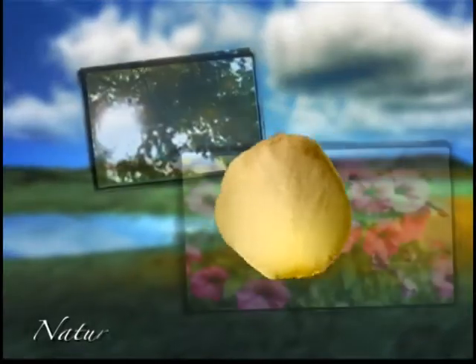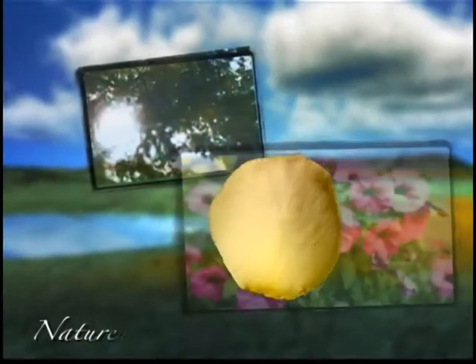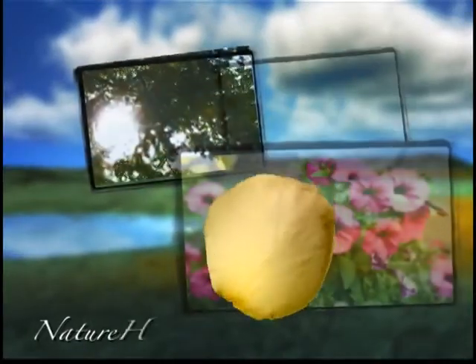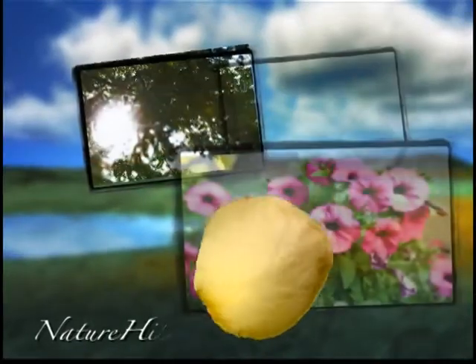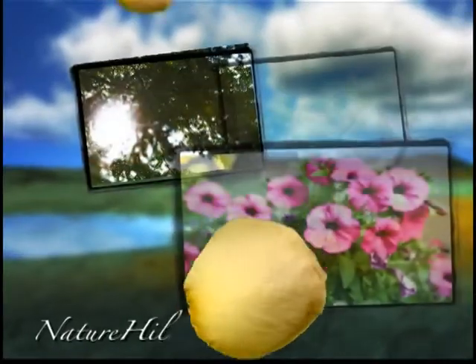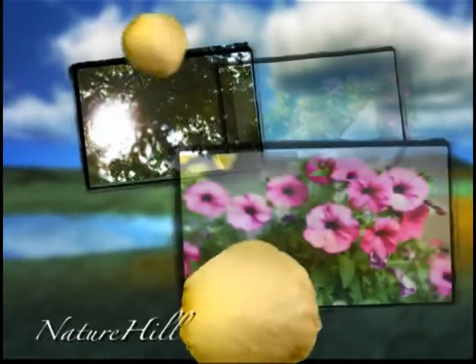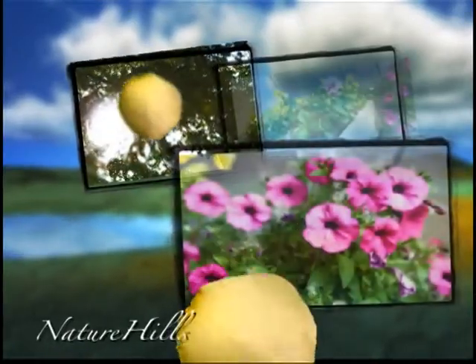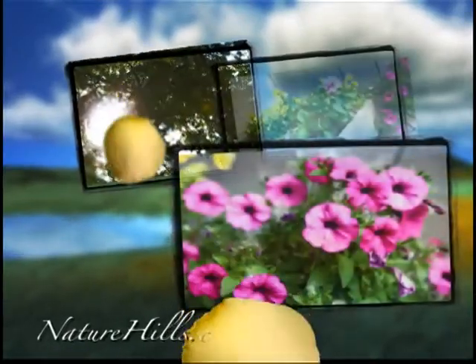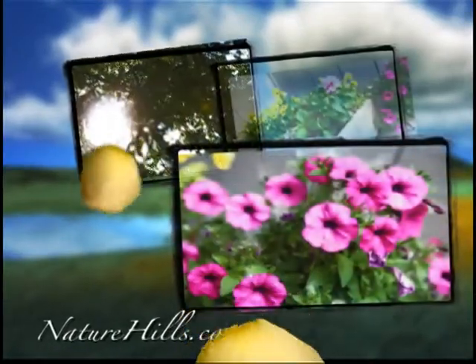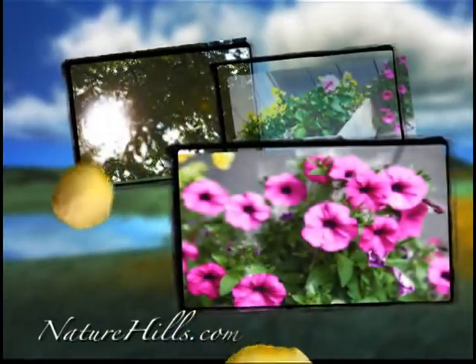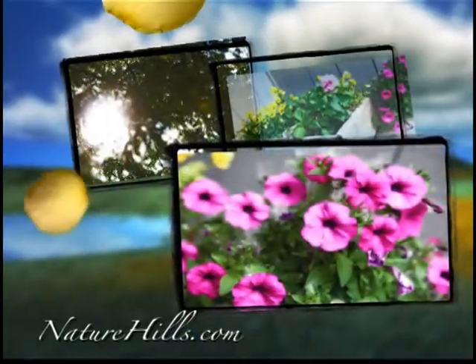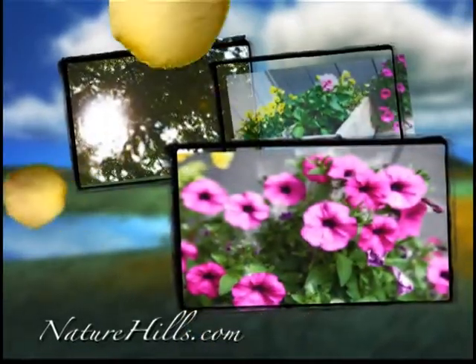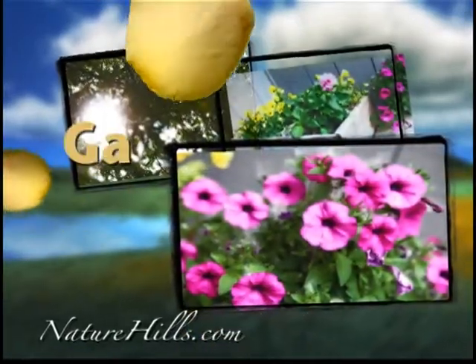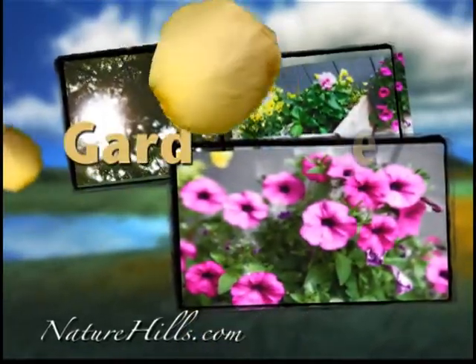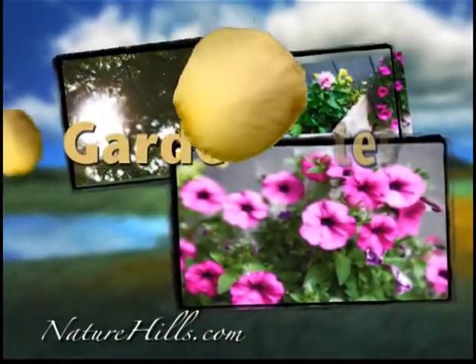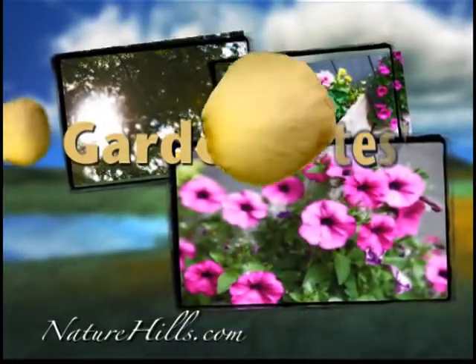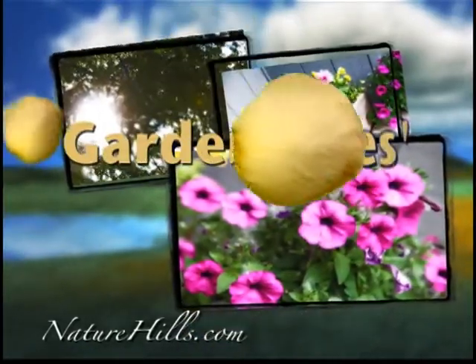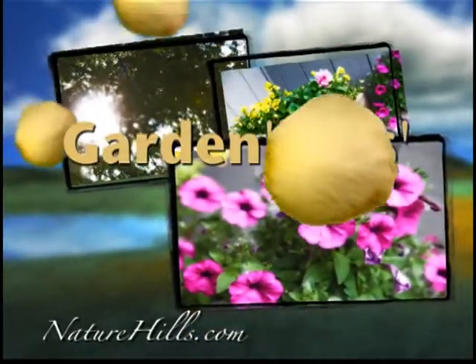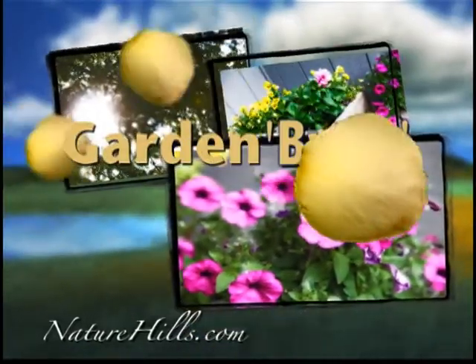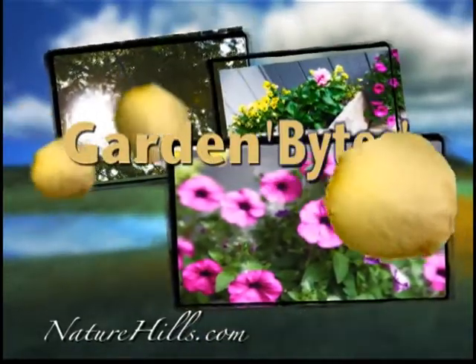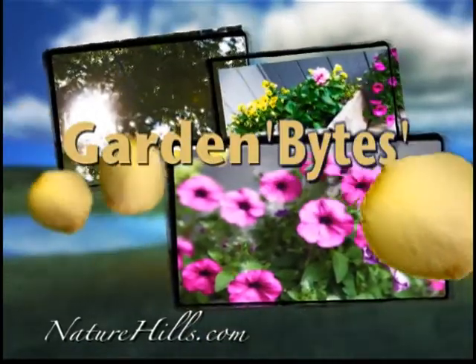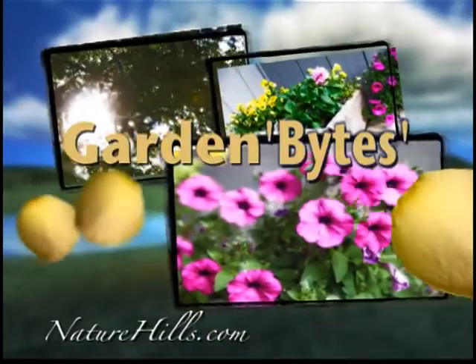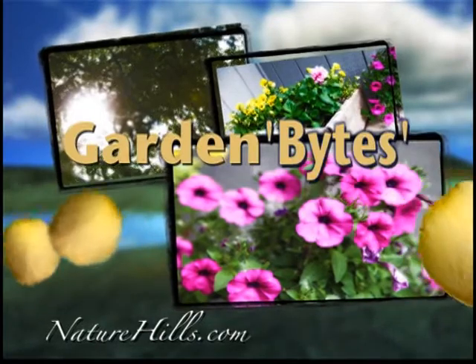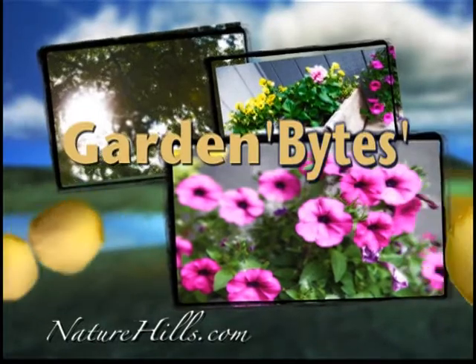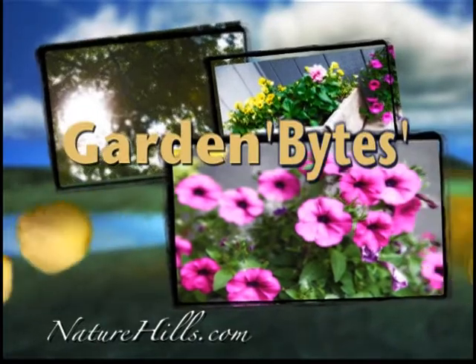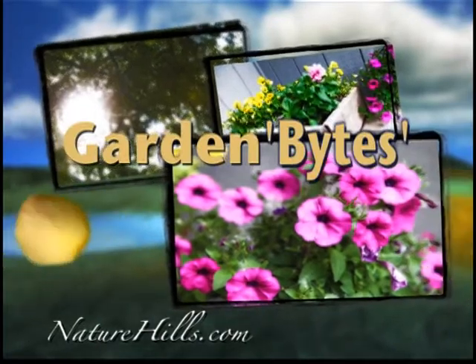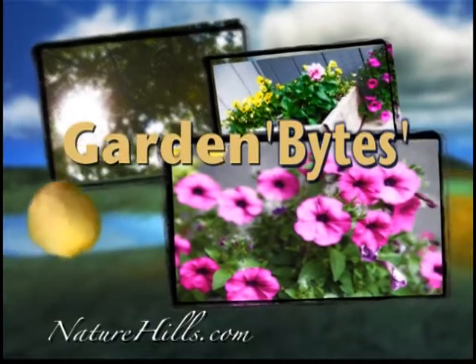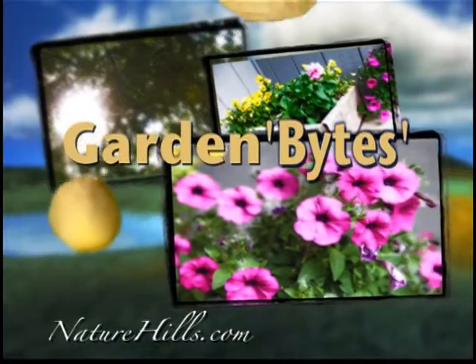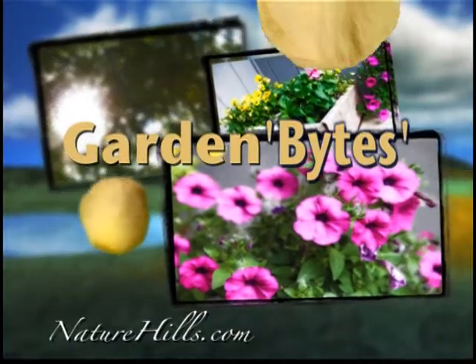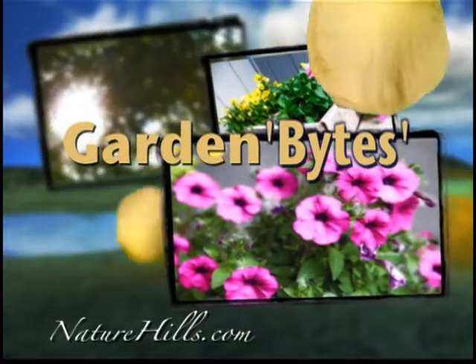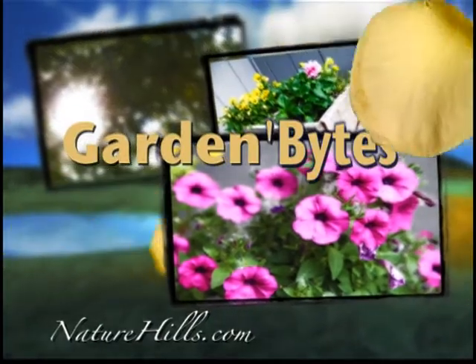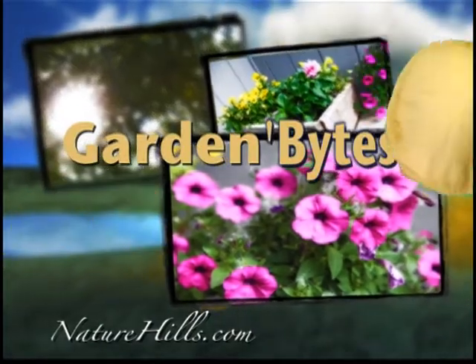Naturehills.com — over 5,000 unique plant and garden offerings. Point, click, and plant.